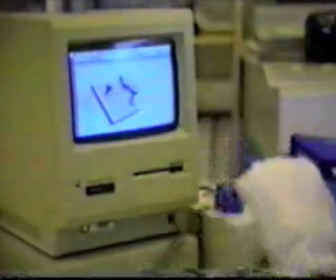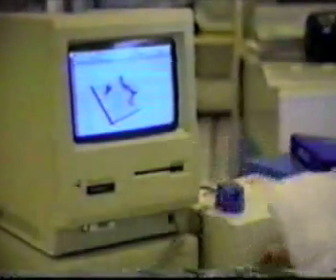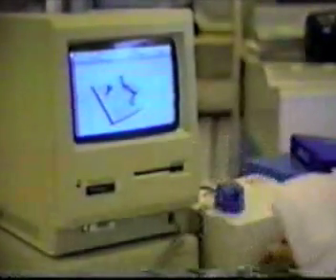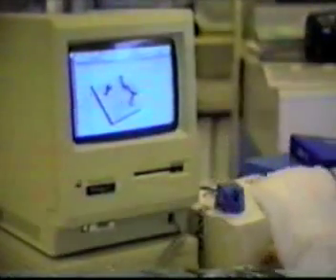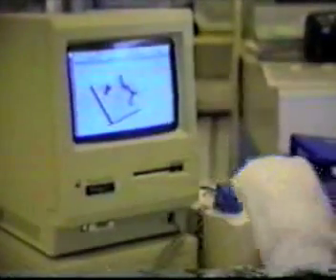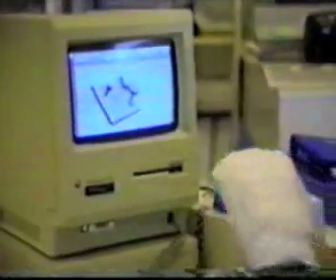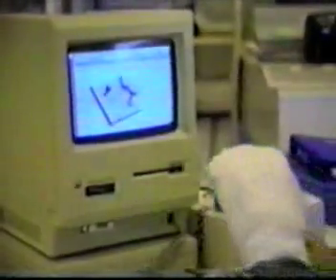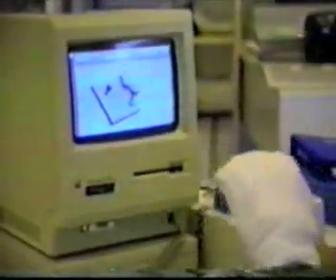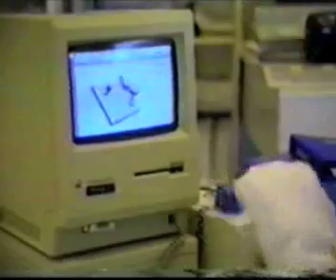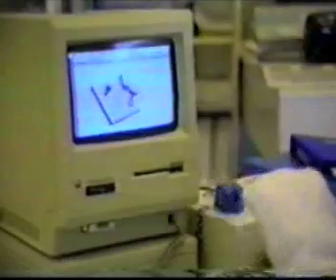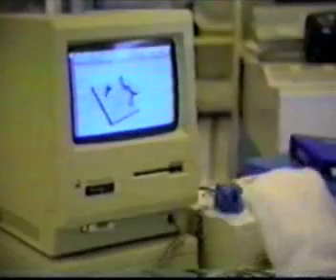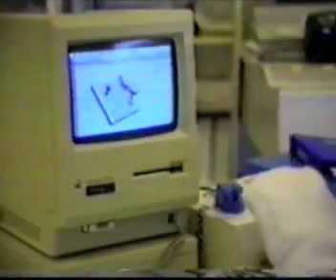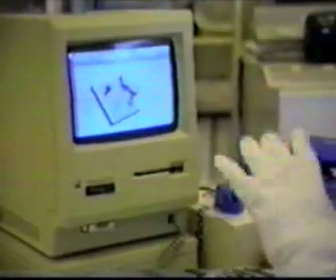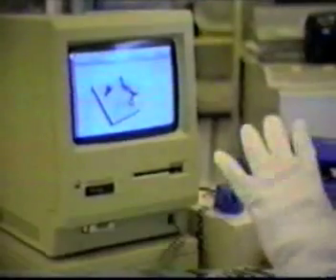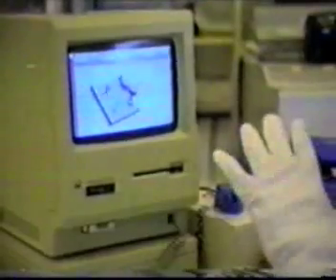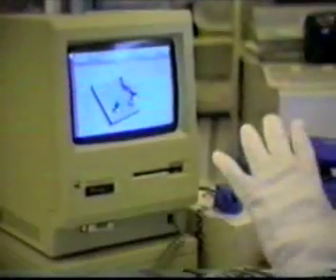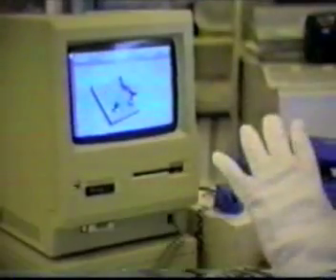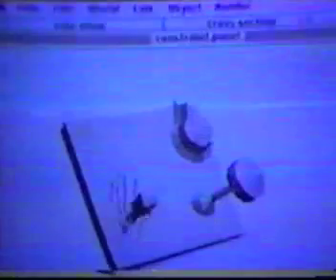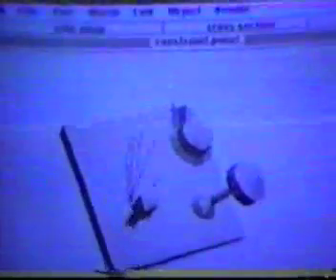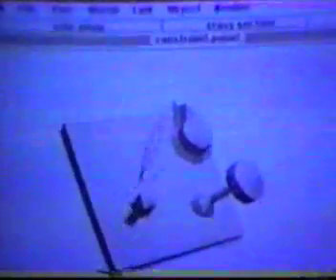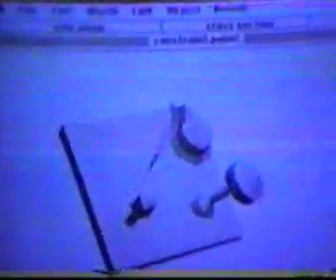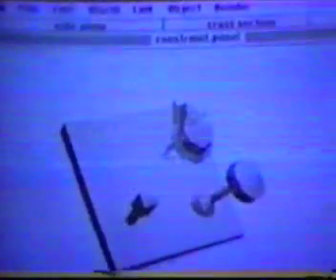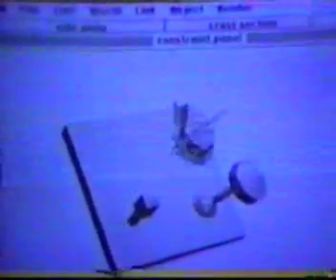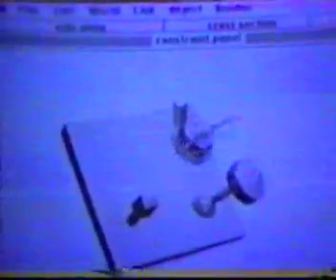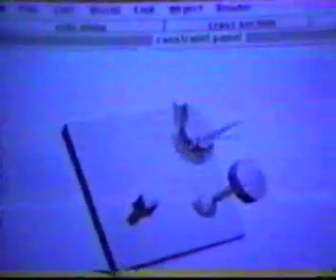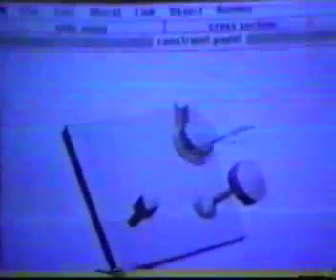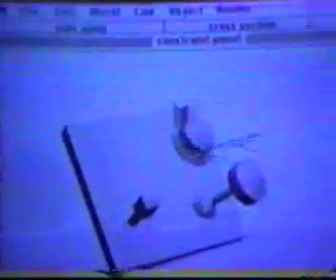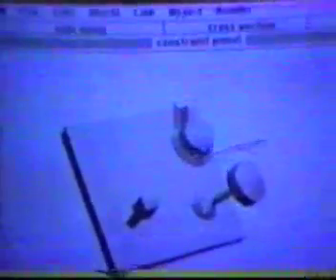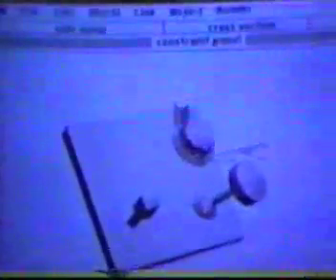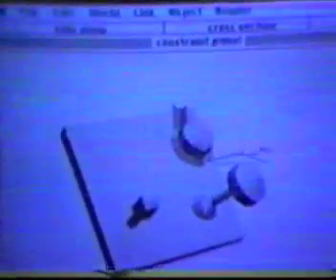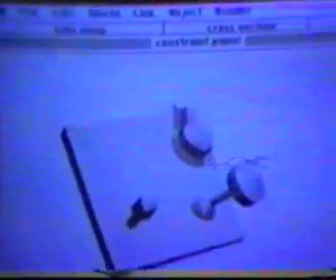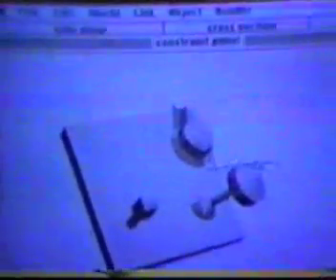With the data glove, objects can be moved and rotated, and they can be operated on as well.